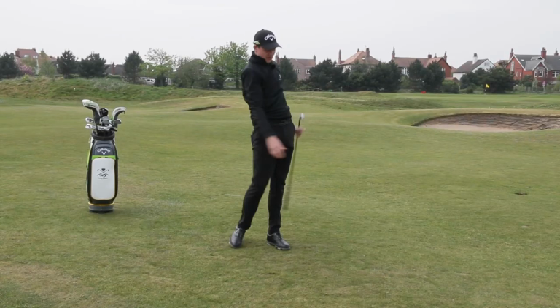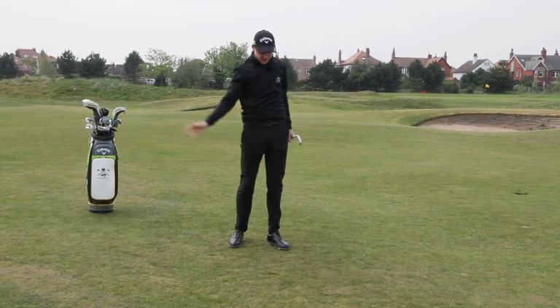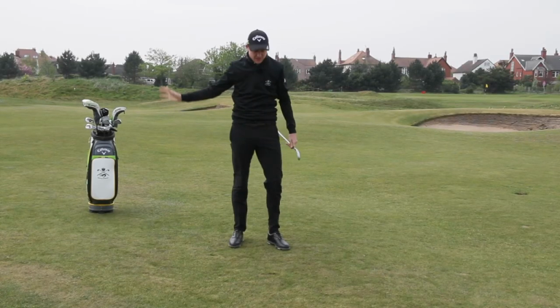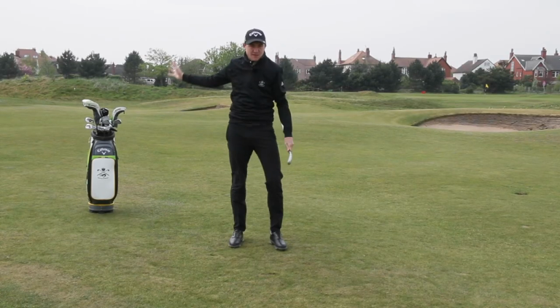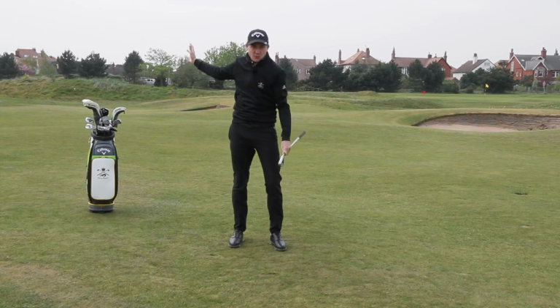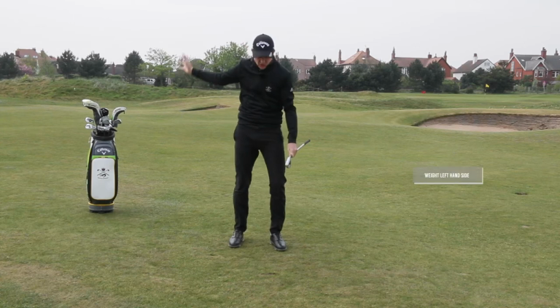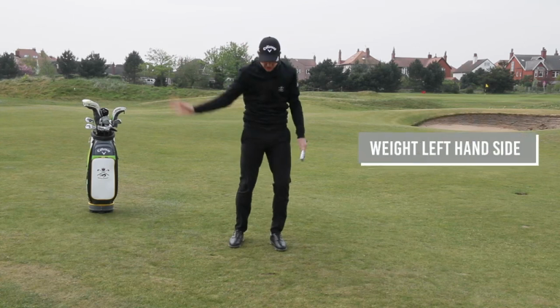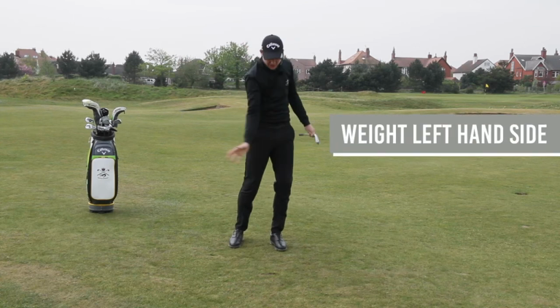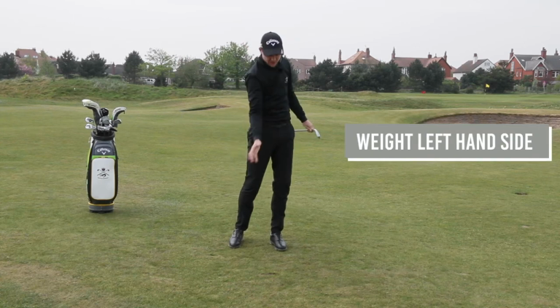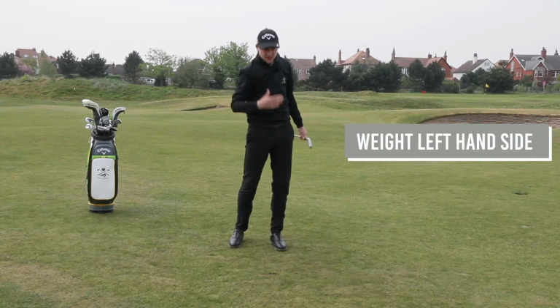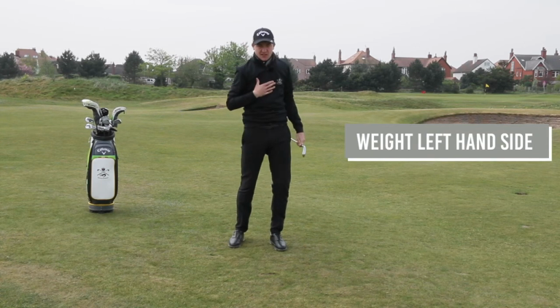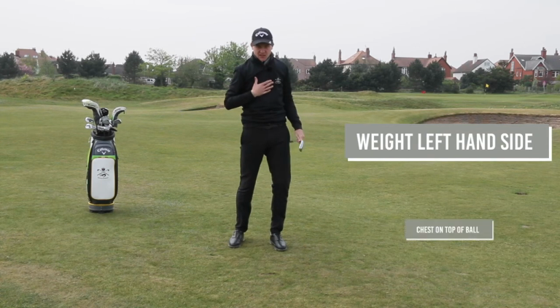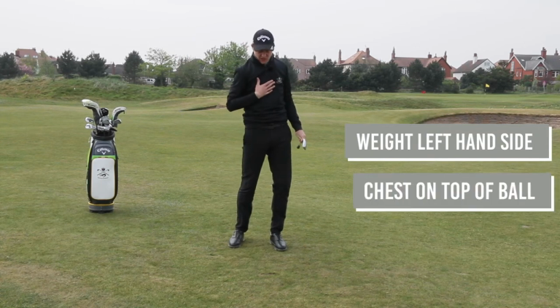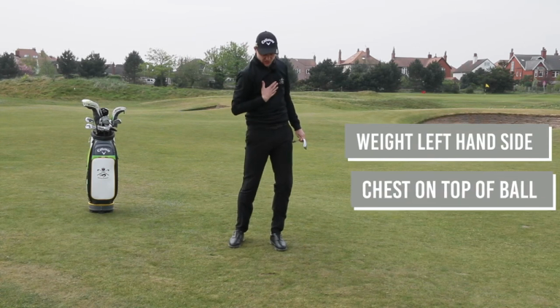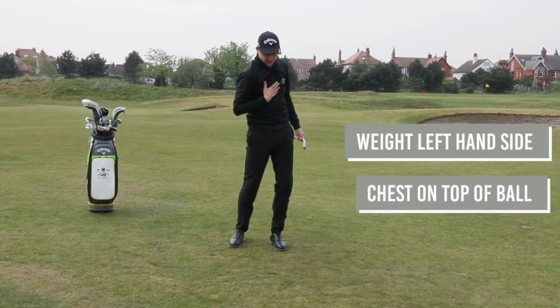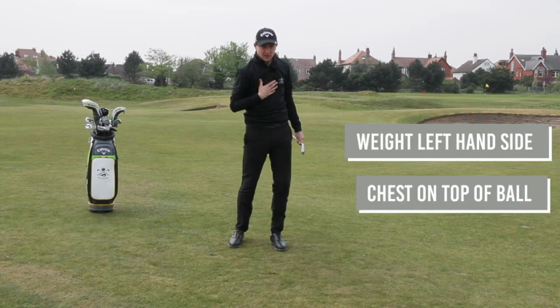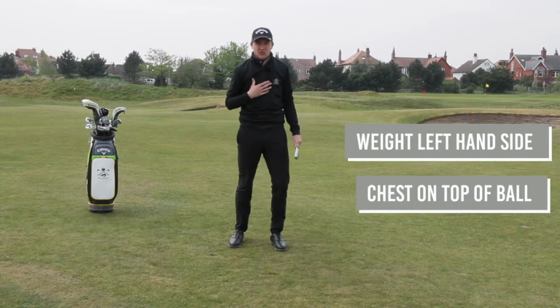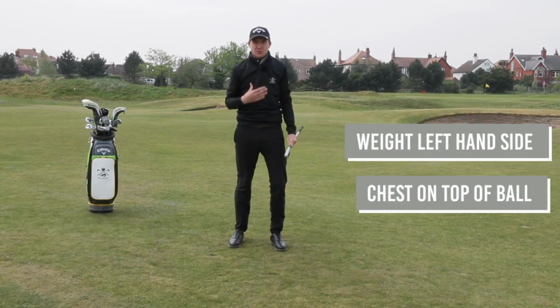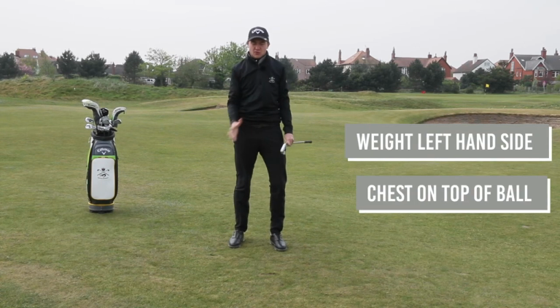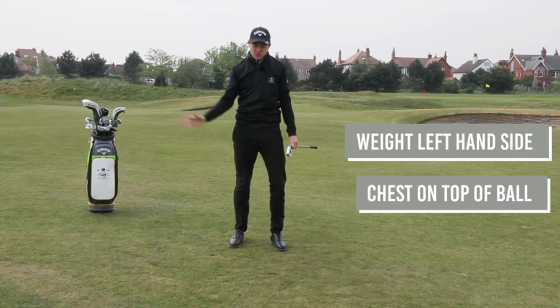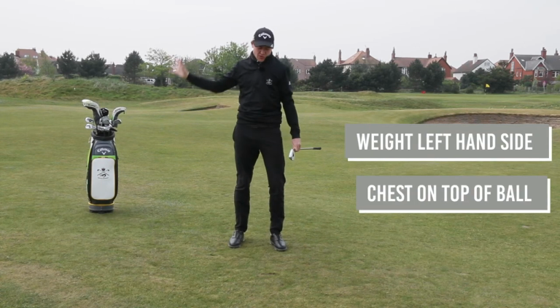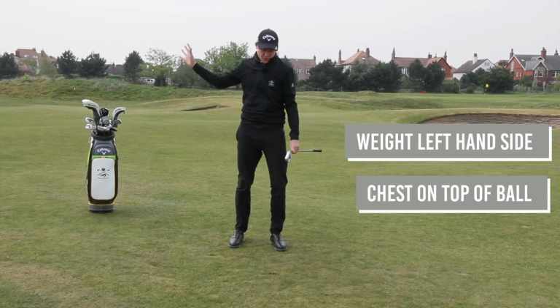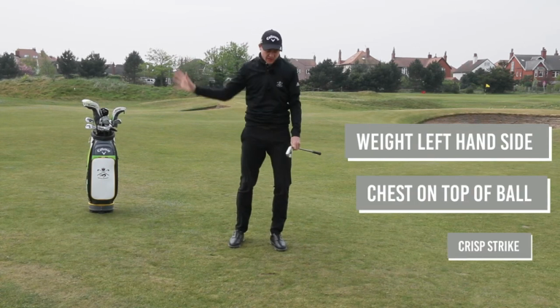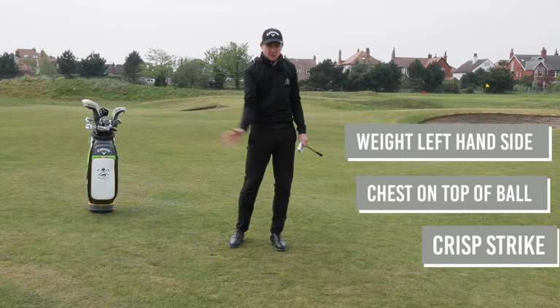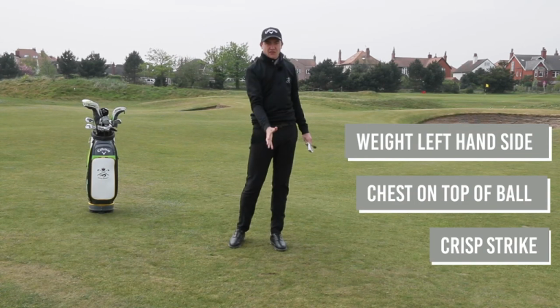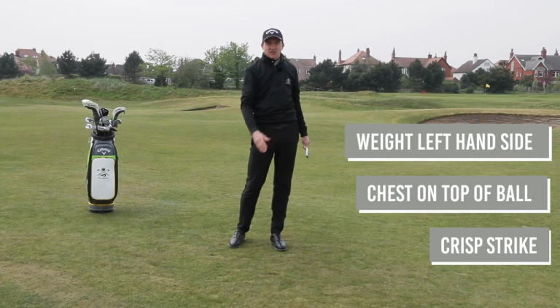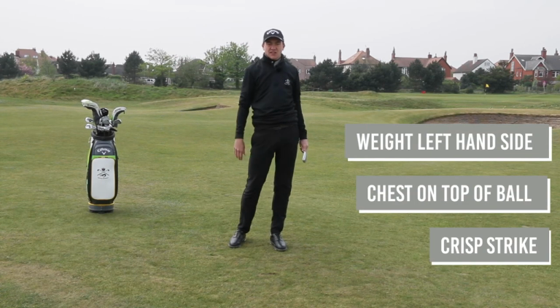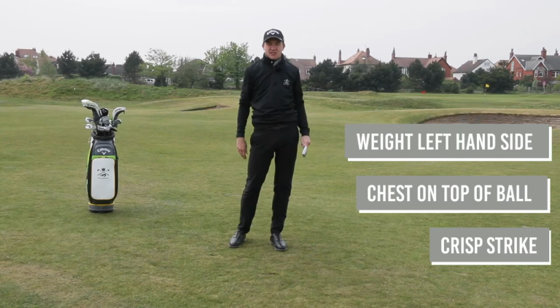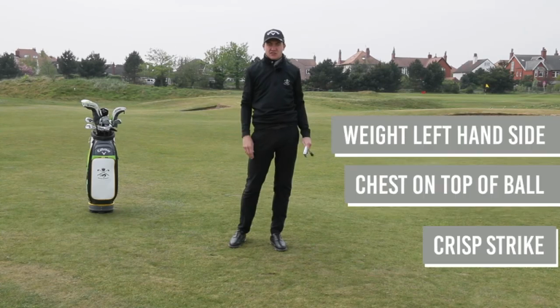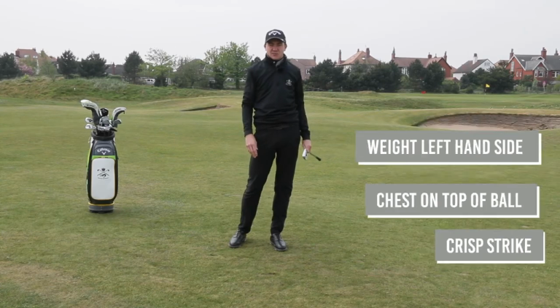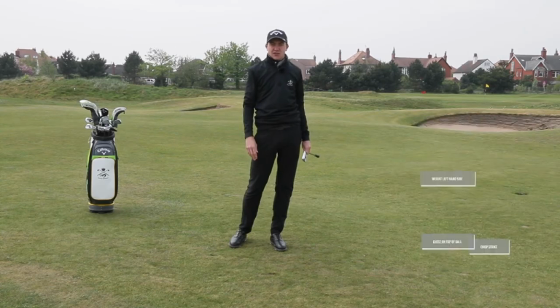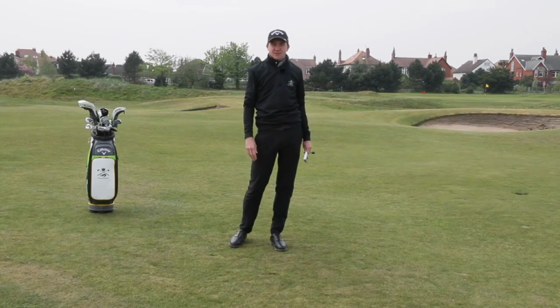So that's me getting my weight onto my left hand side, chest back on top of the ball, which helps us have a really nice crisp strike.